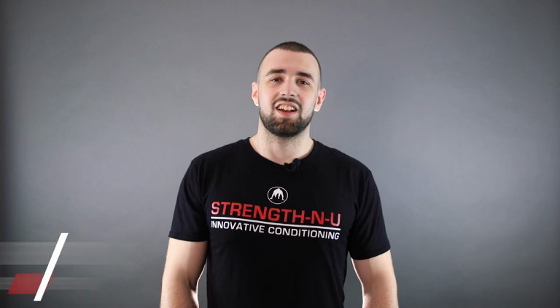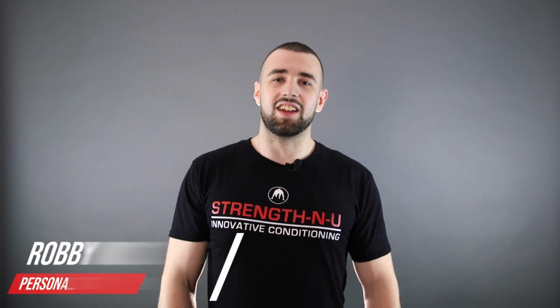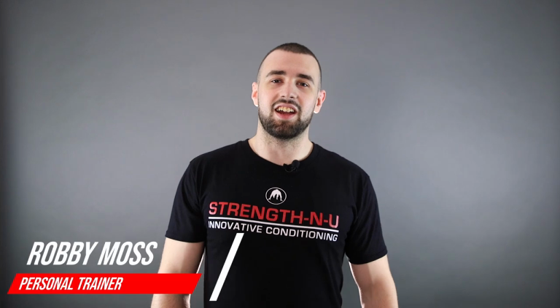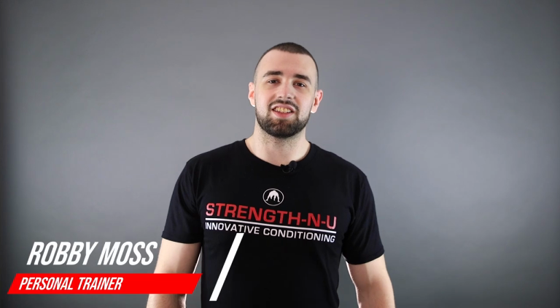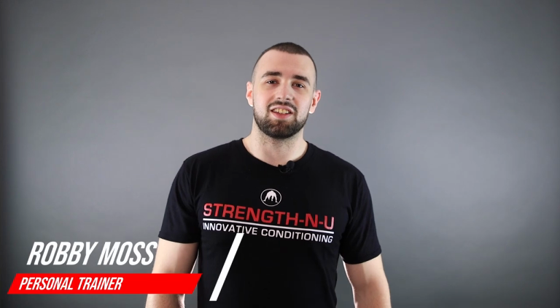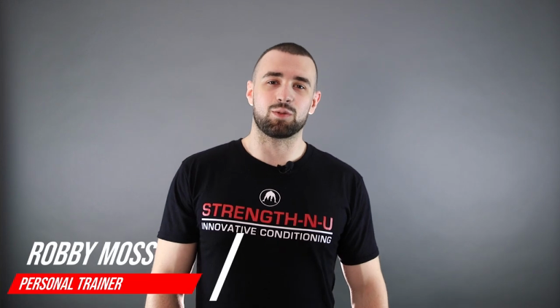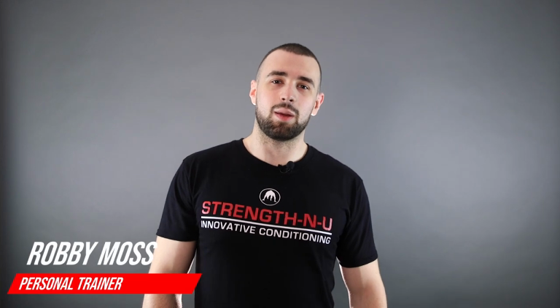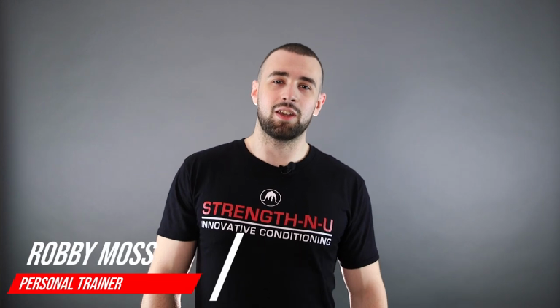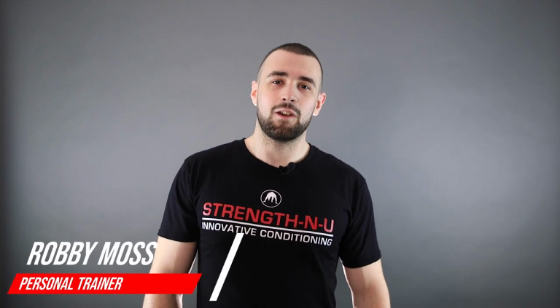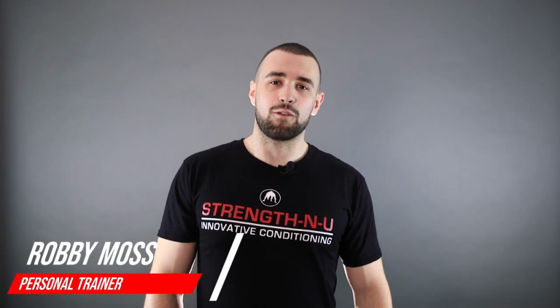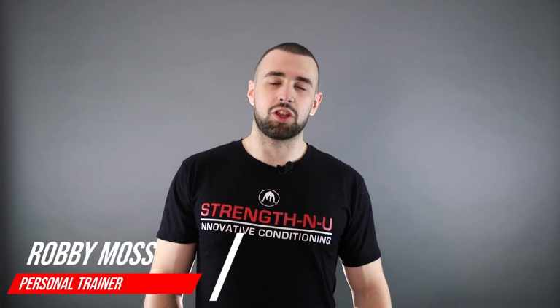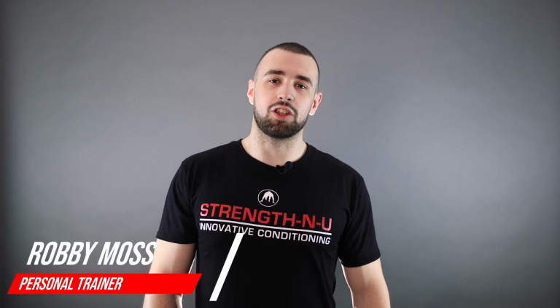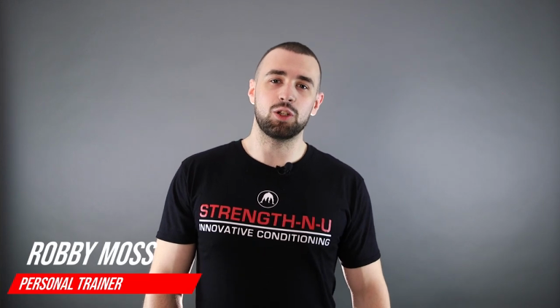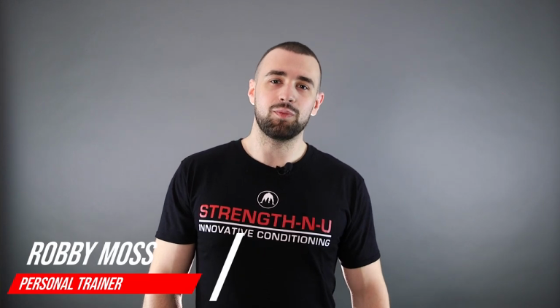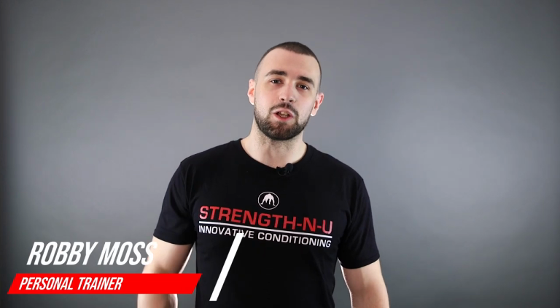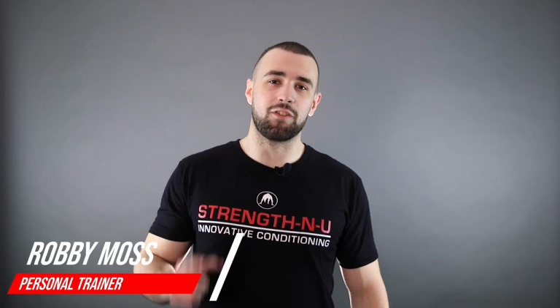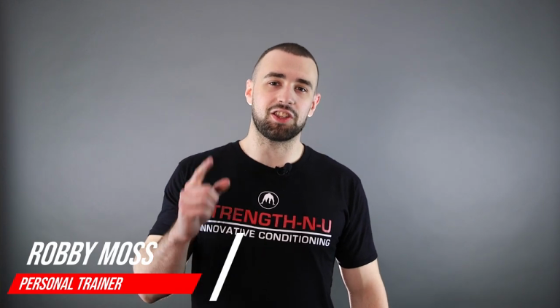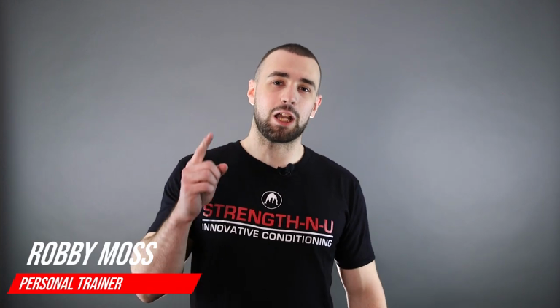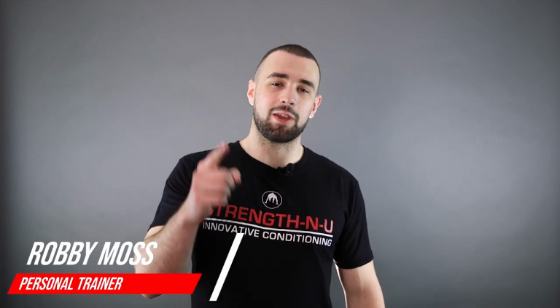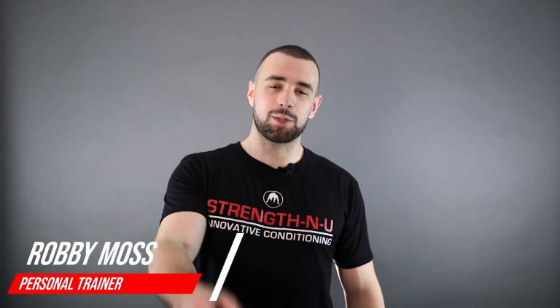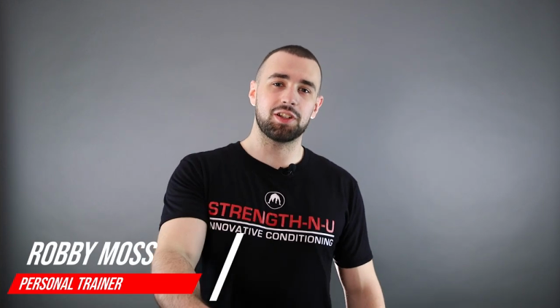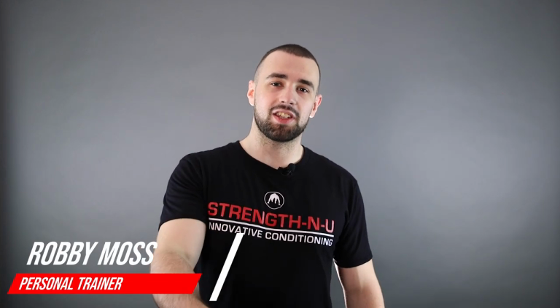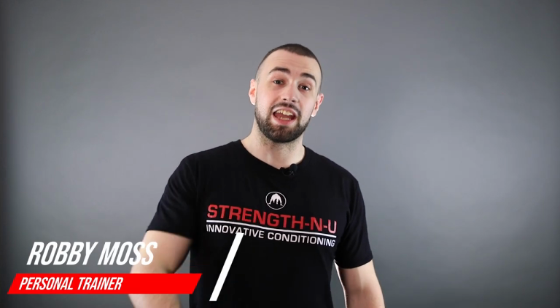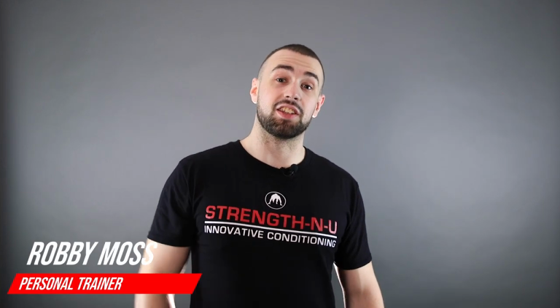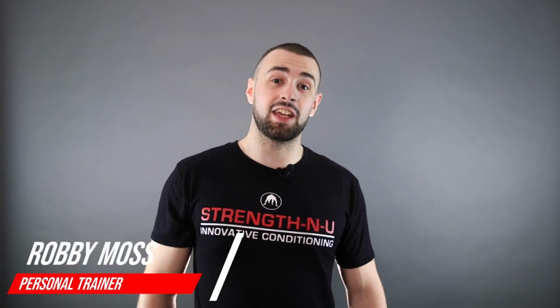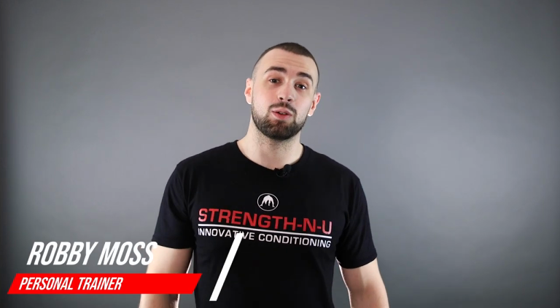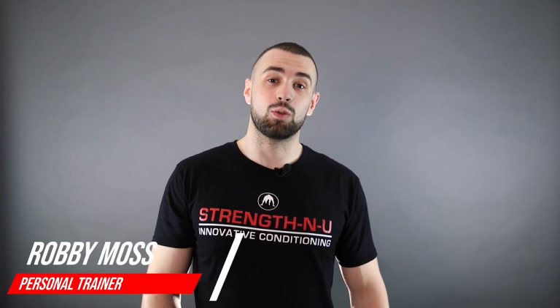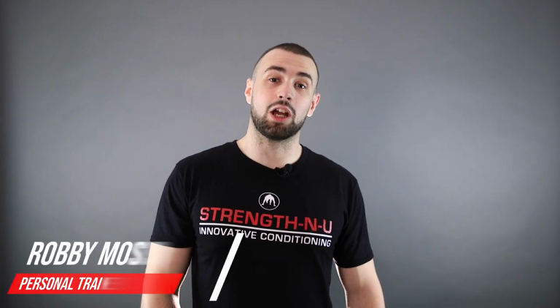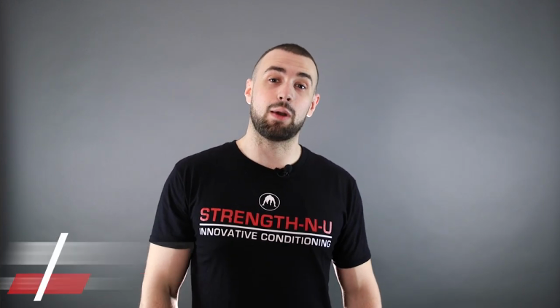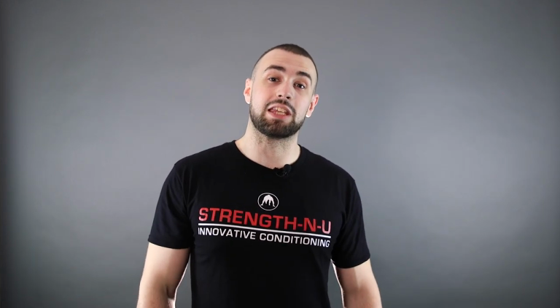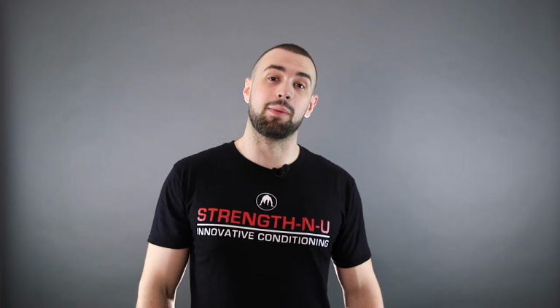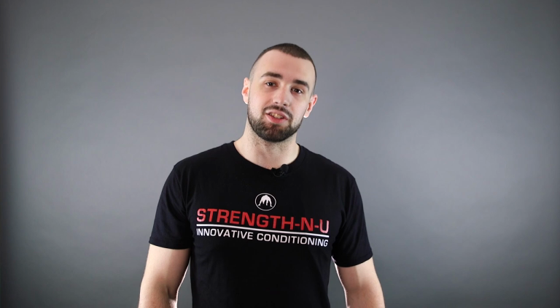Hey guys, it's Robby from Fnith & U, your fitness and therapy experts, and today we're talking about metabolism.